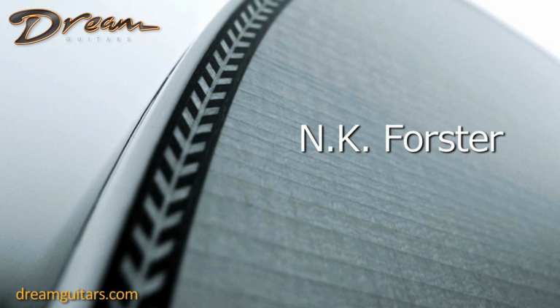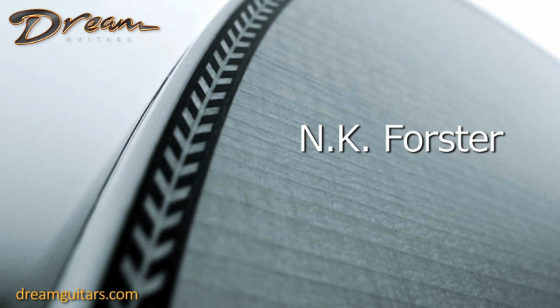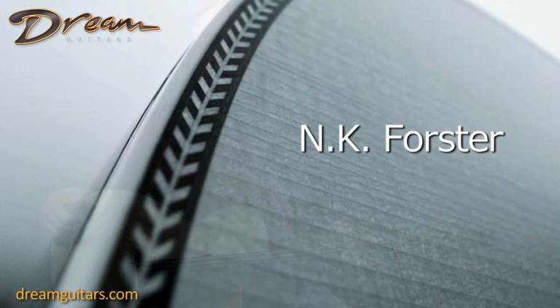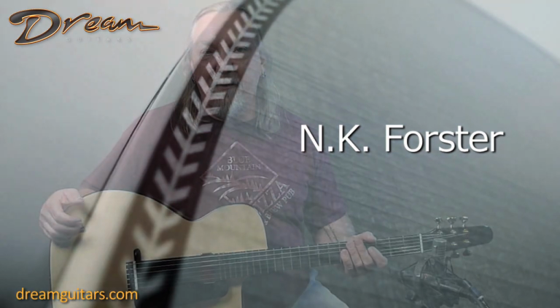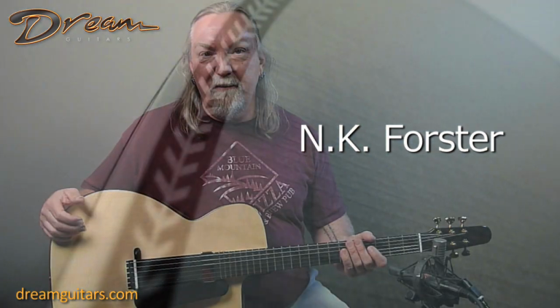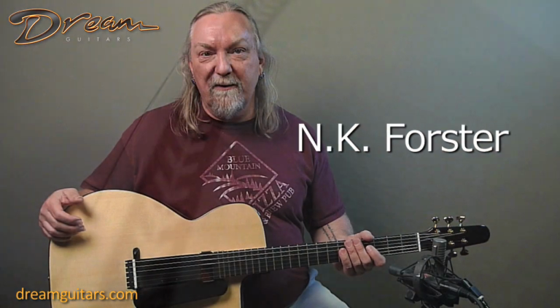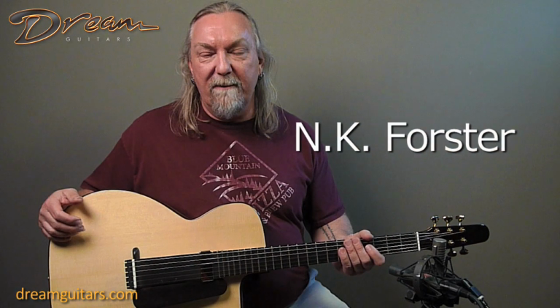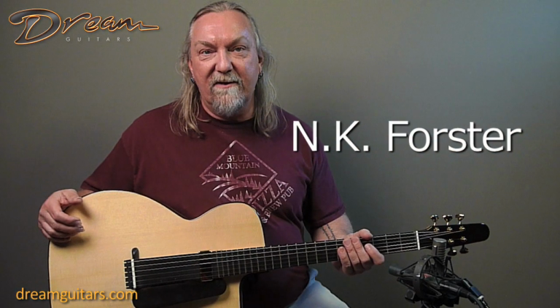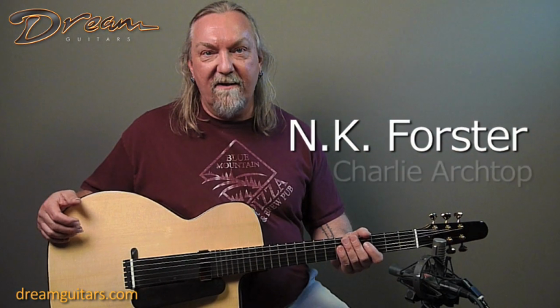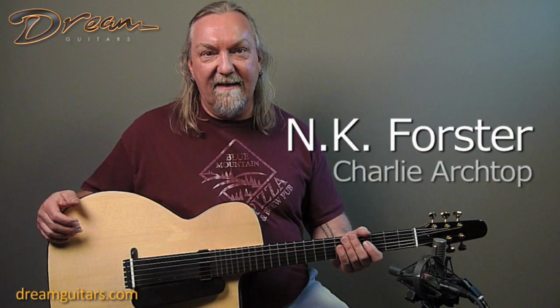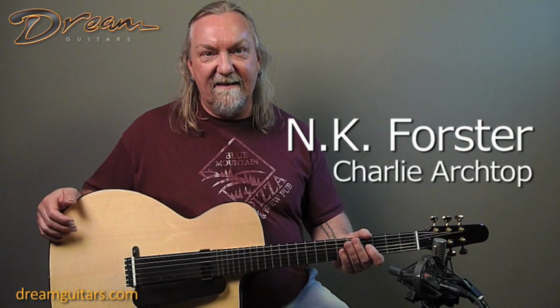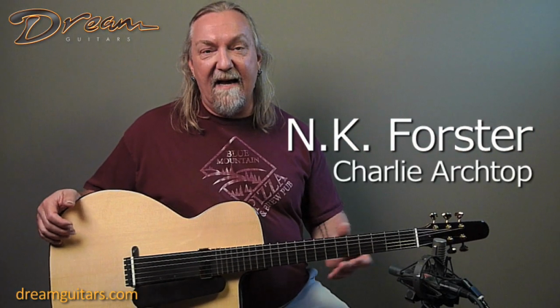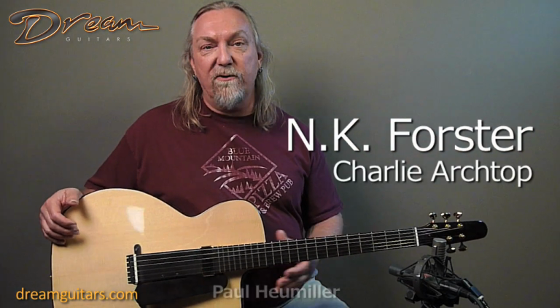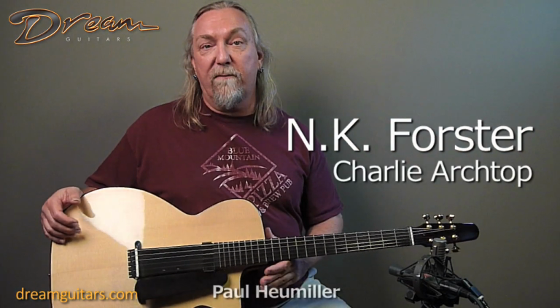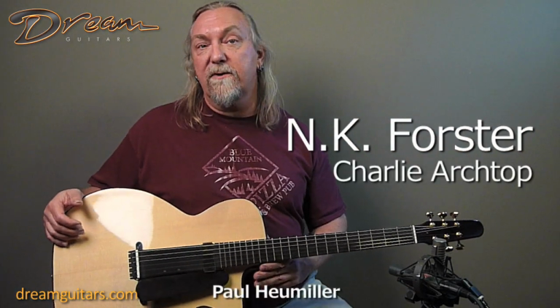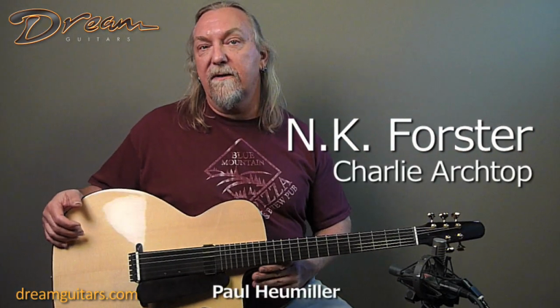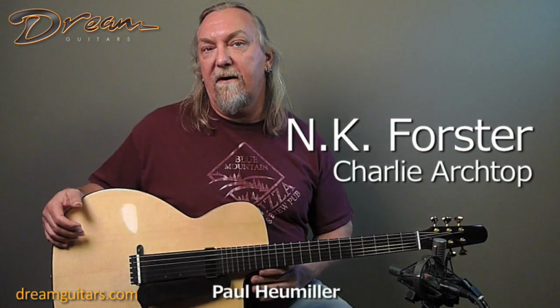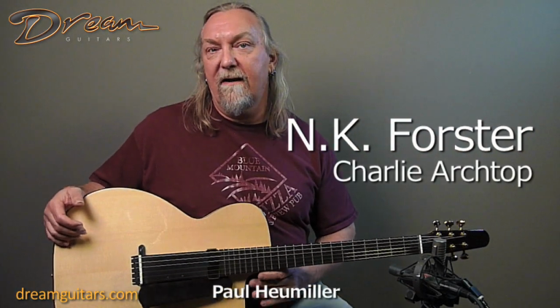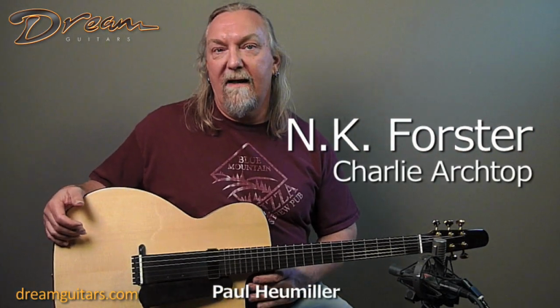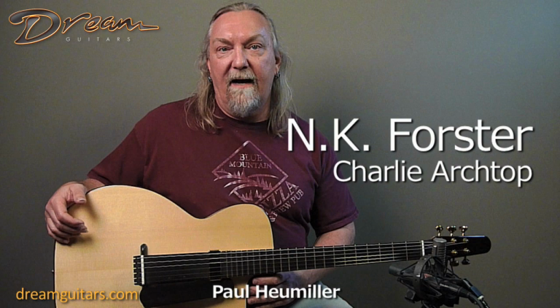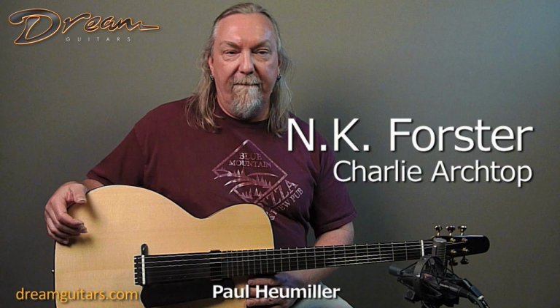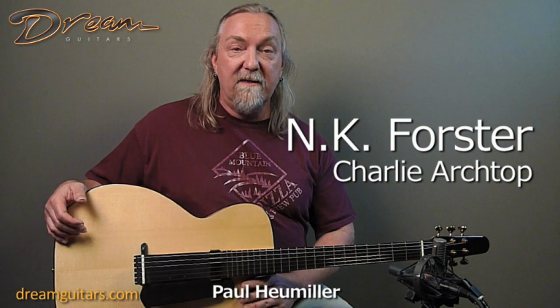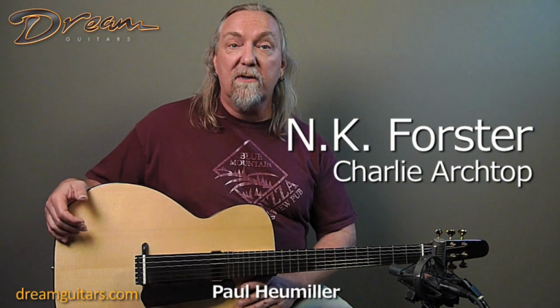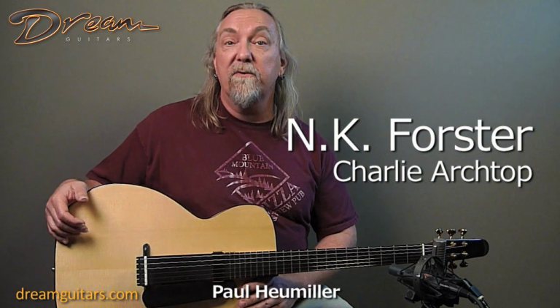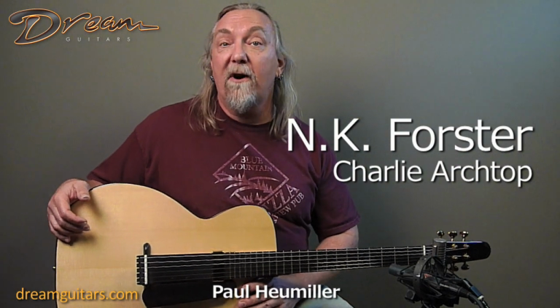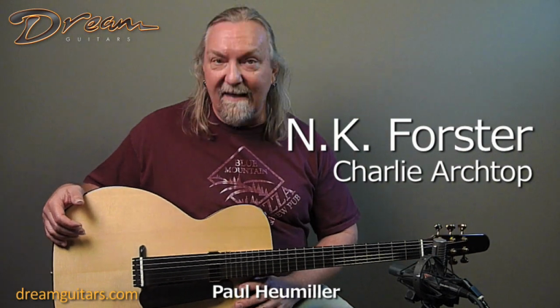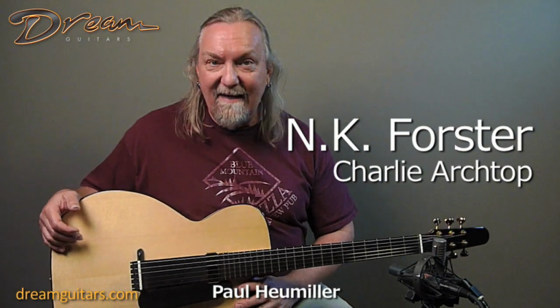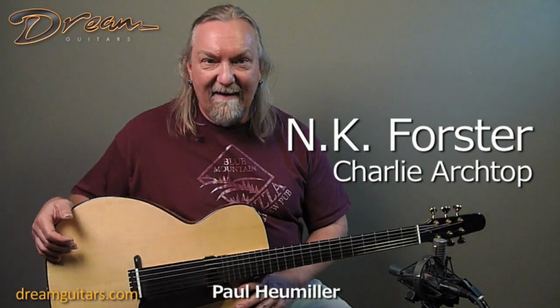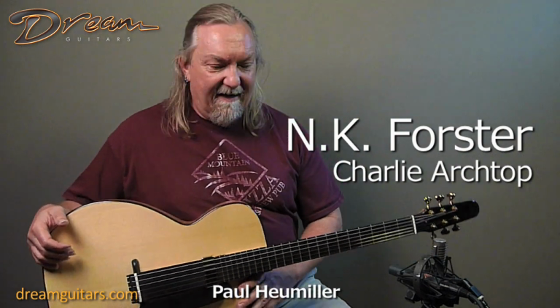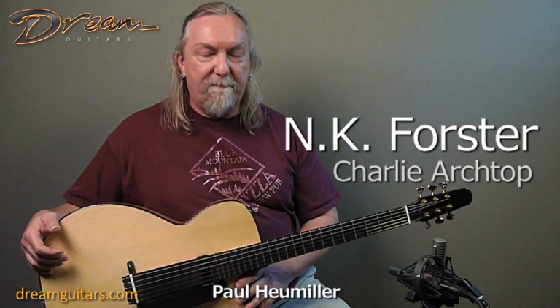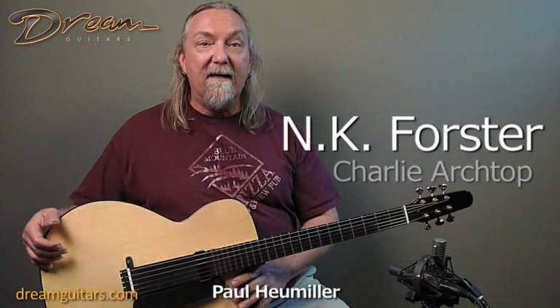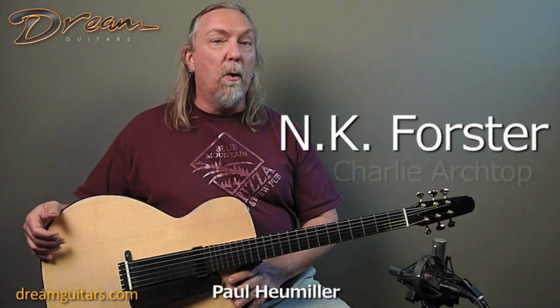Hello, this is Paul Humeller of Dream Guitars and this is a Nigel Forster guitar. This one's called Charlie and it's pretty cool.